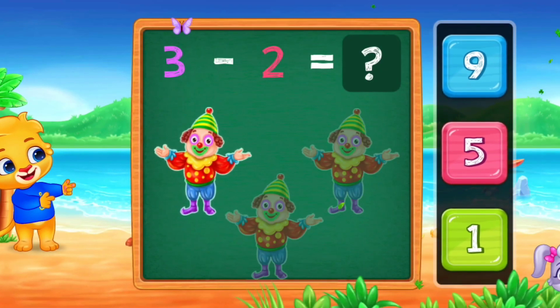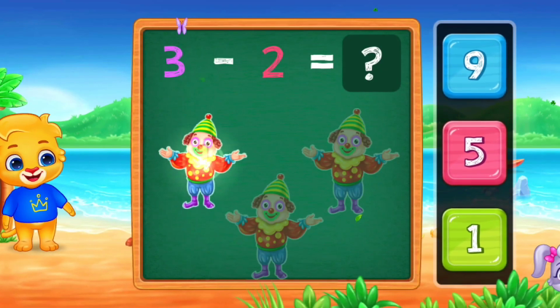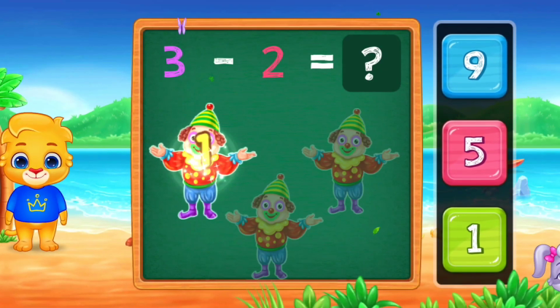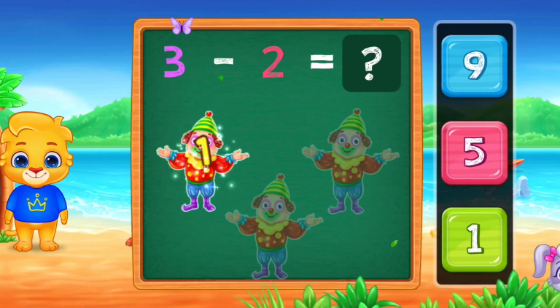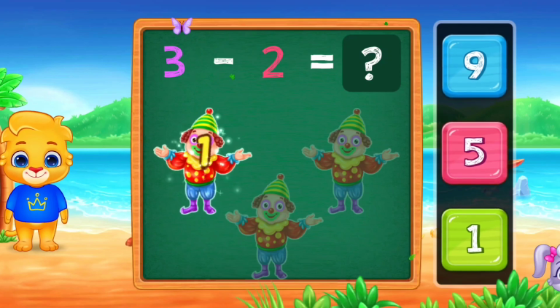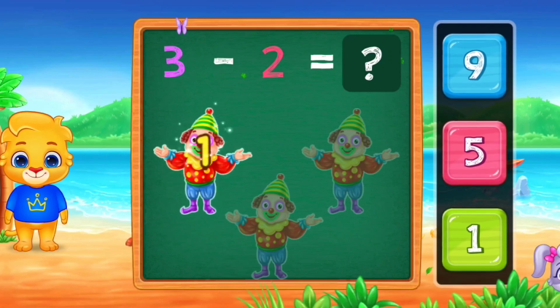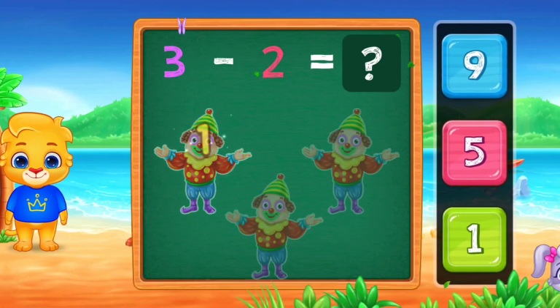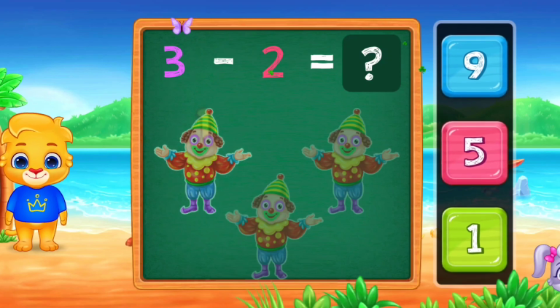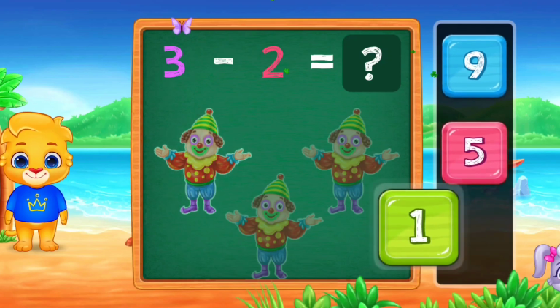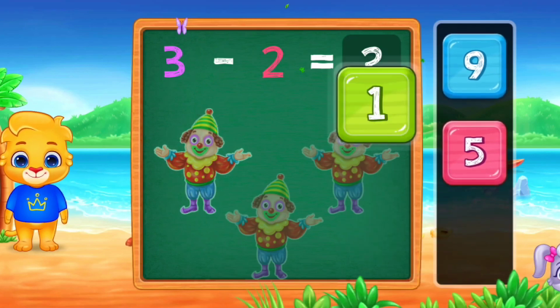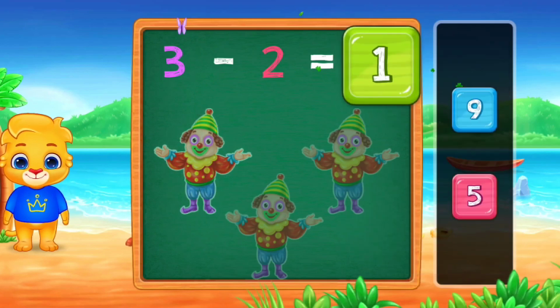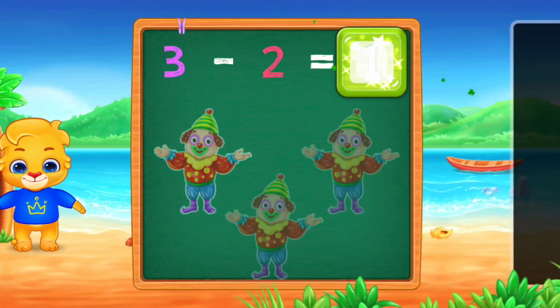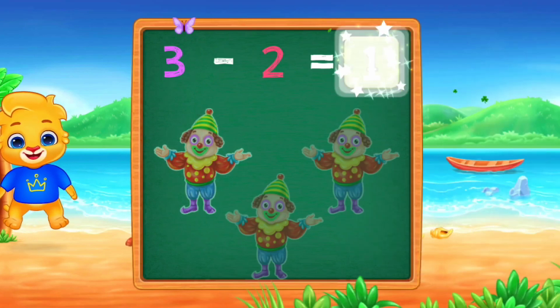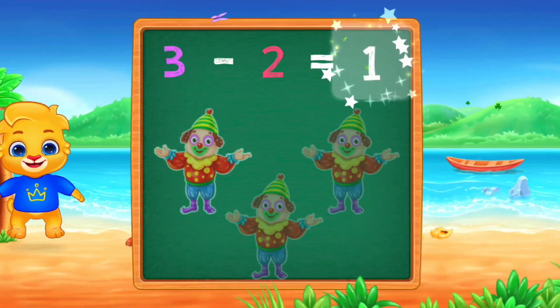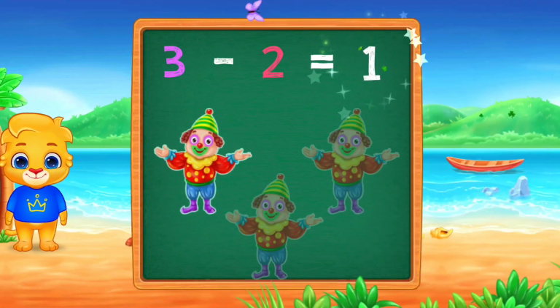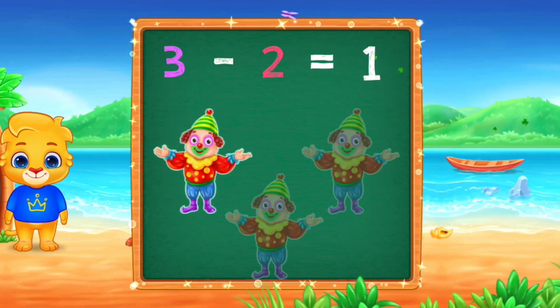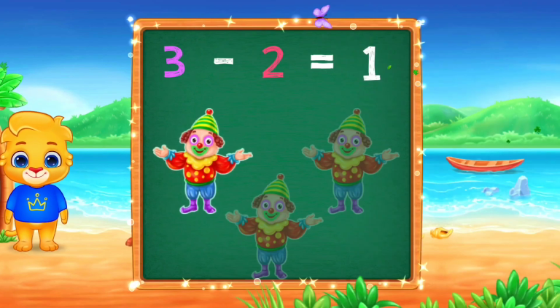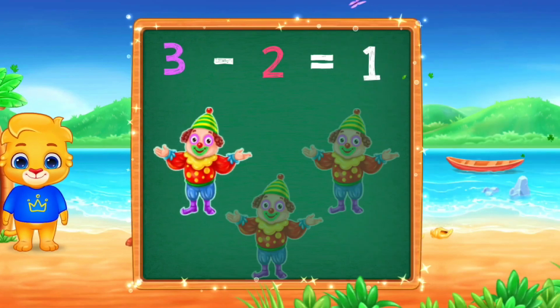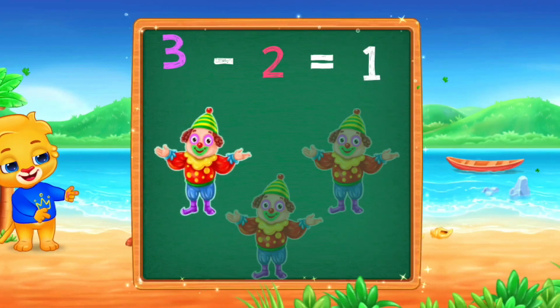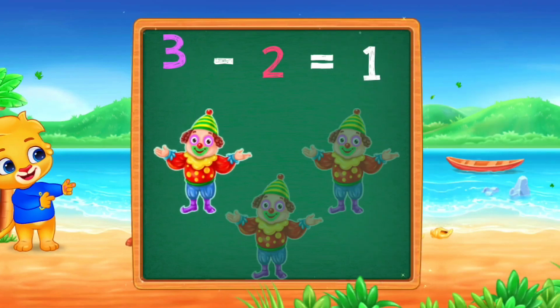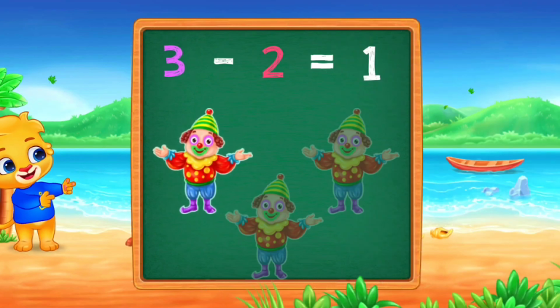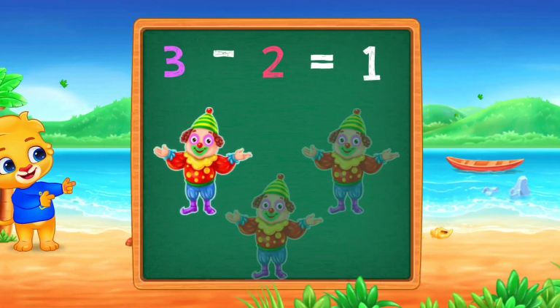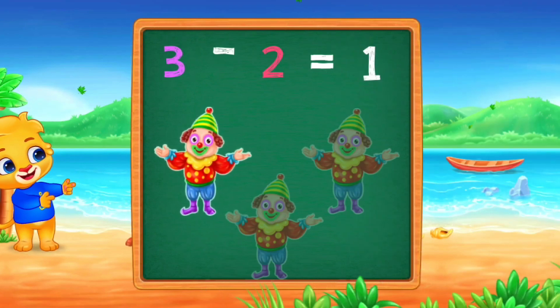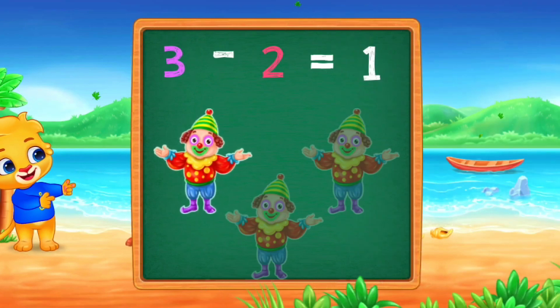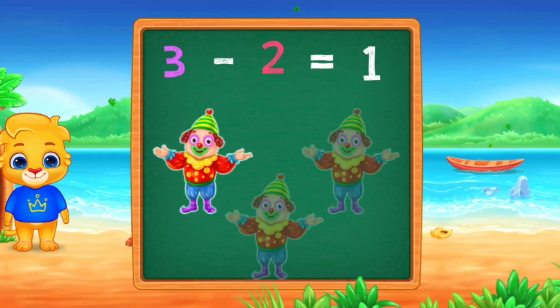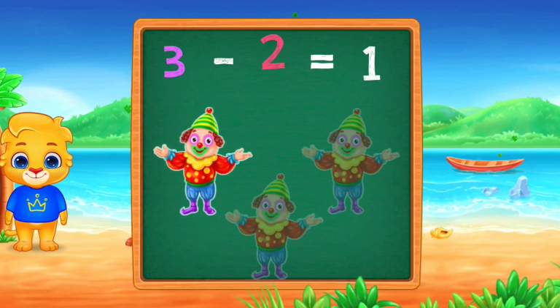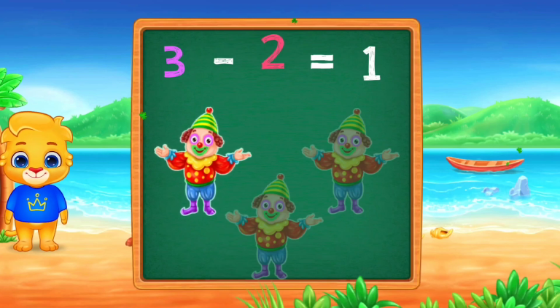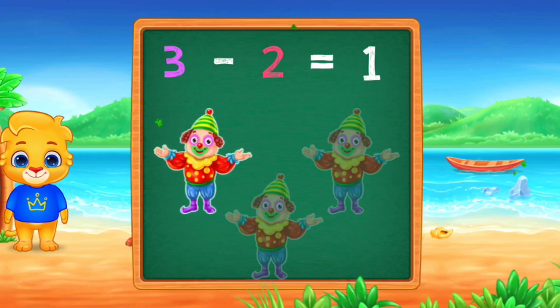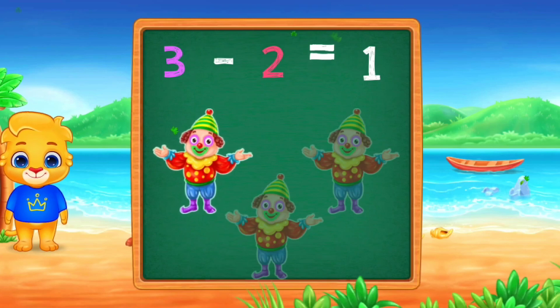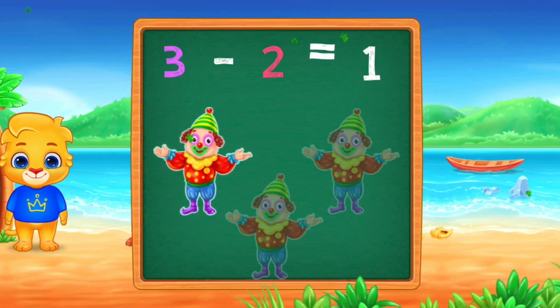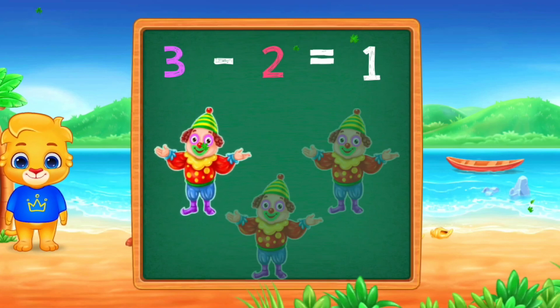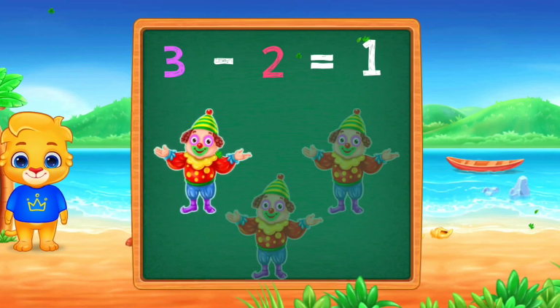One! One! Woo-hoo! Three minus two equals one!